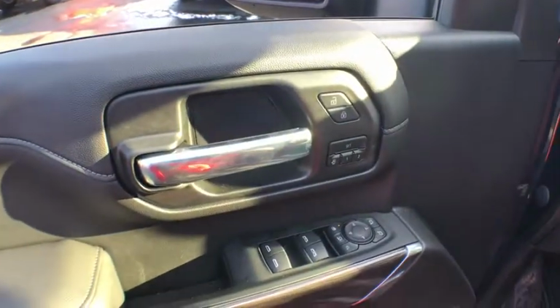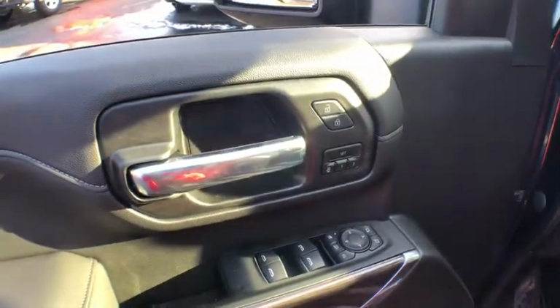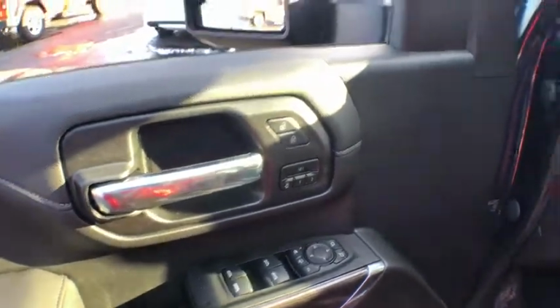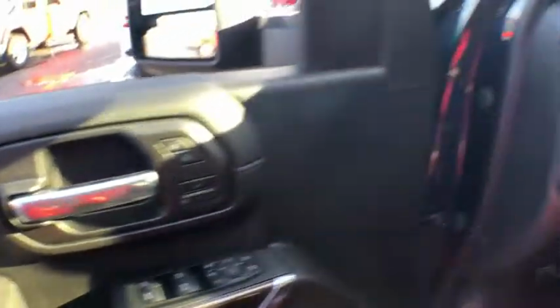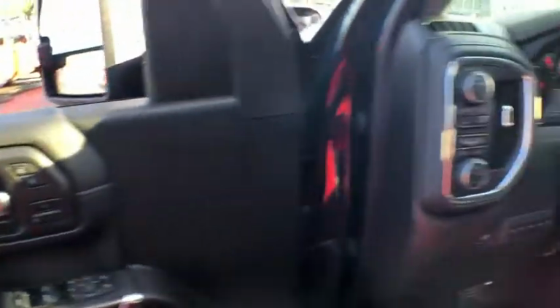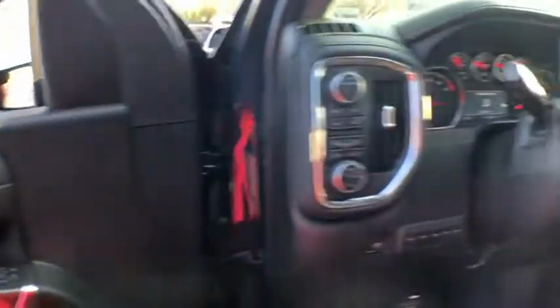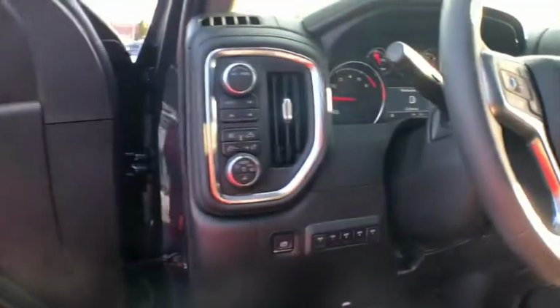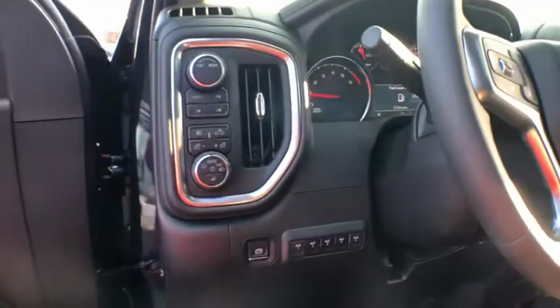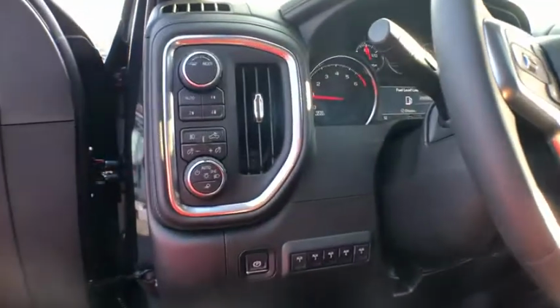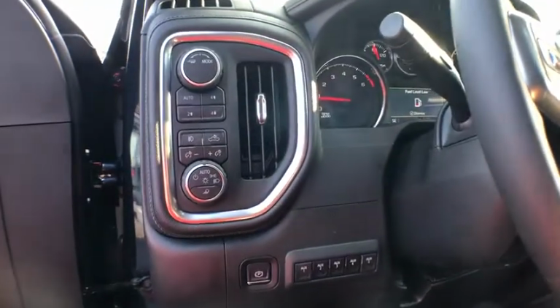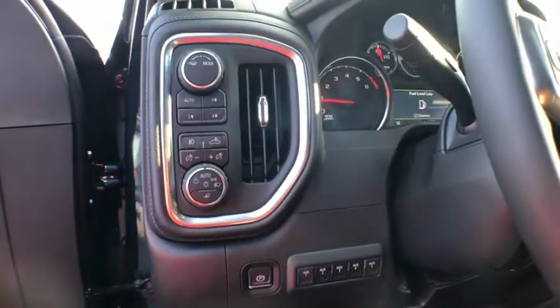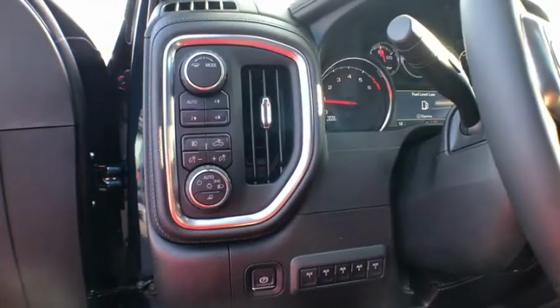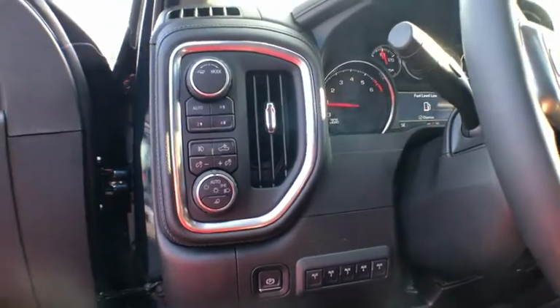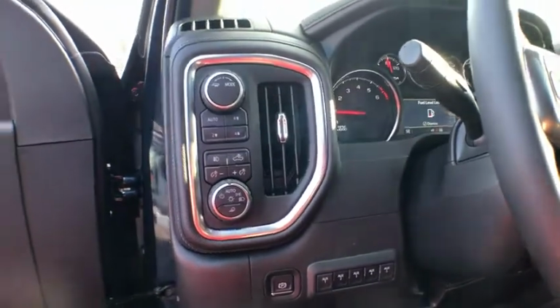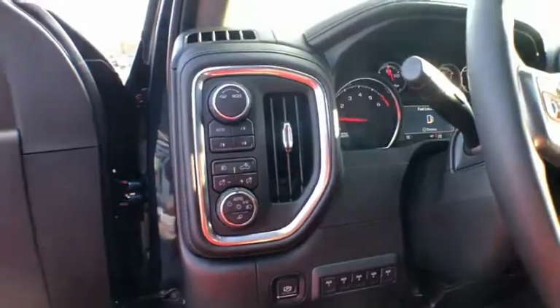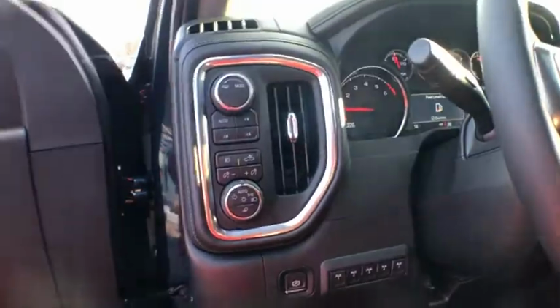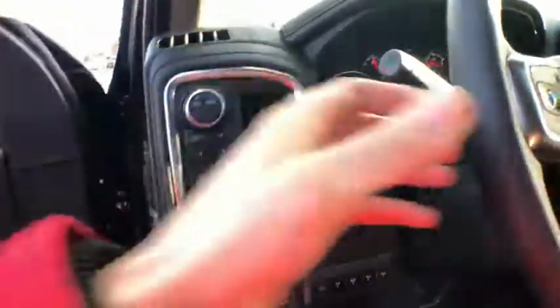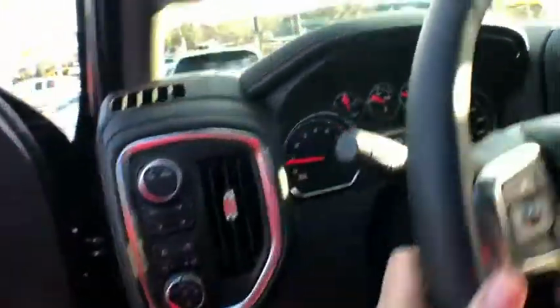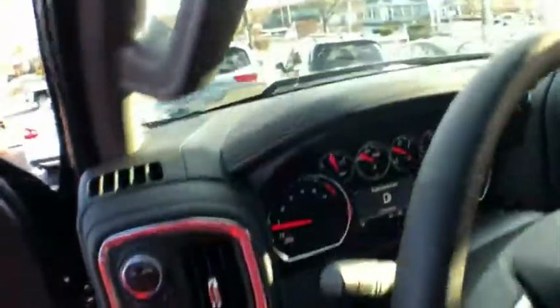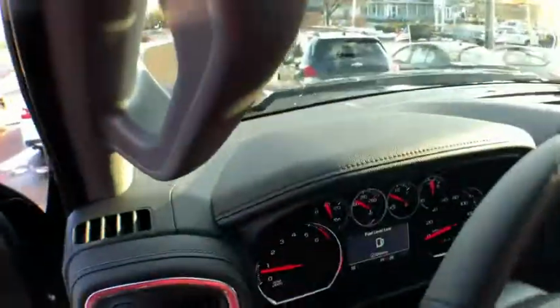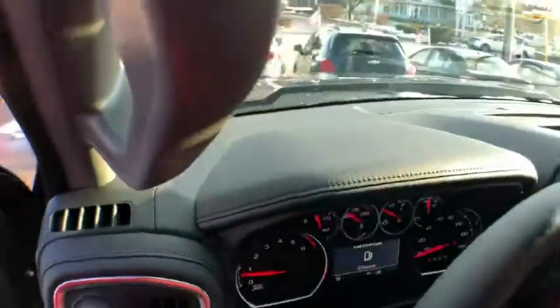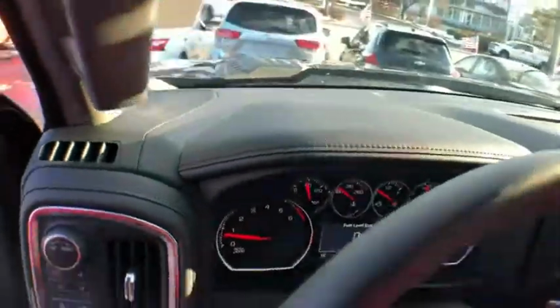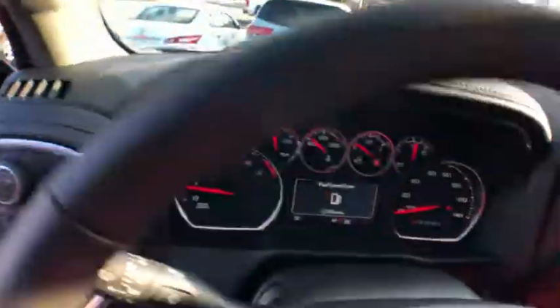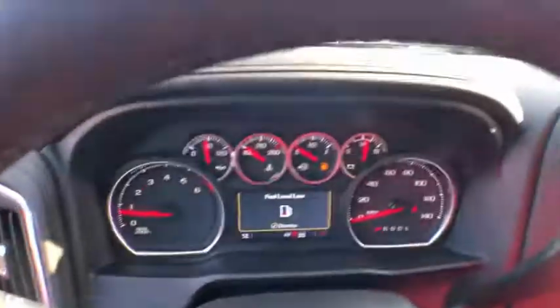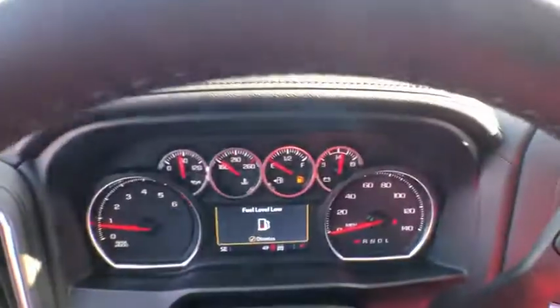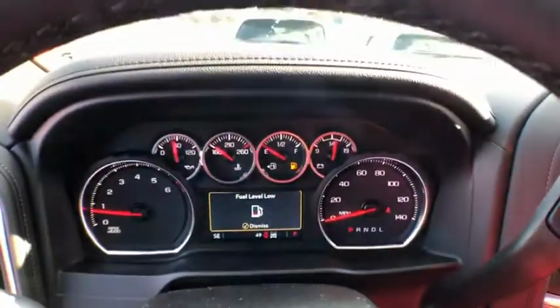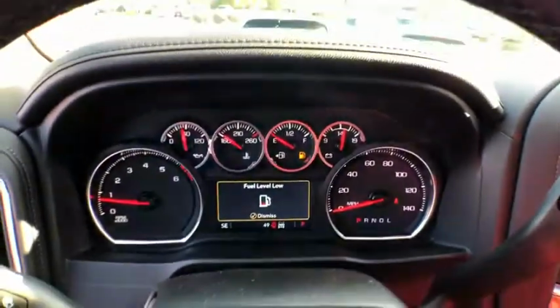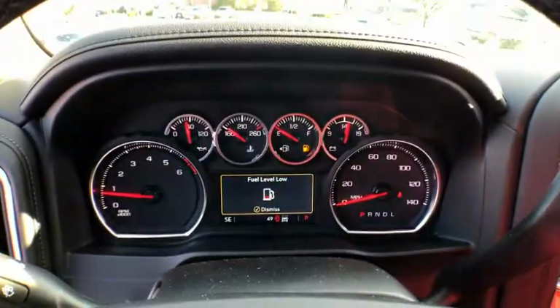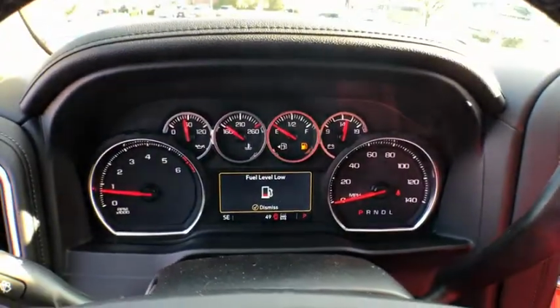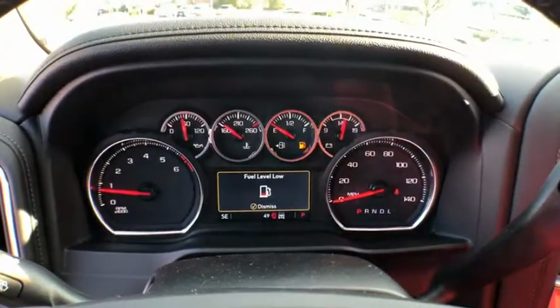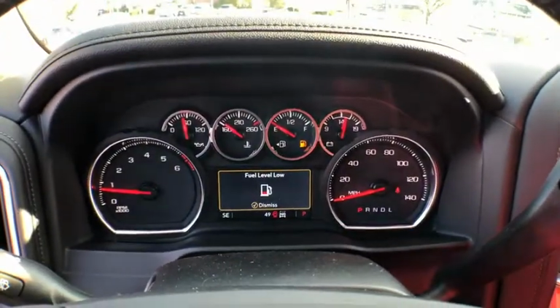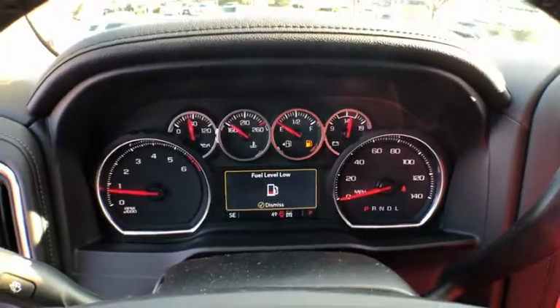Heated steering wheel, electronic stability control, rear window defroster, heated front seats, power windows, security system.